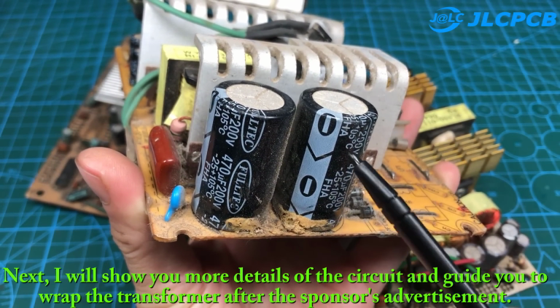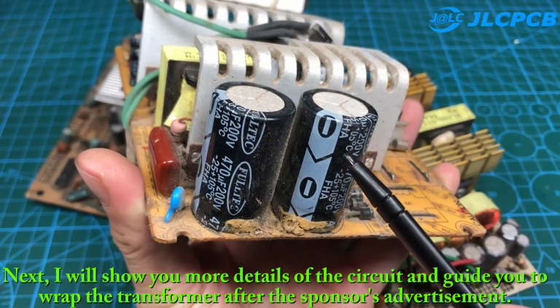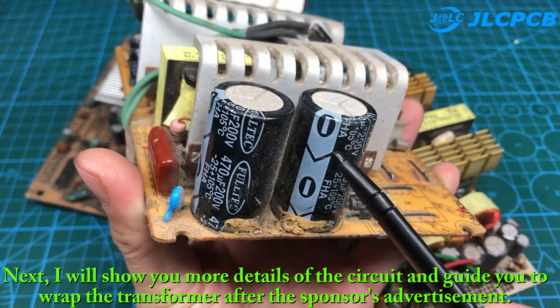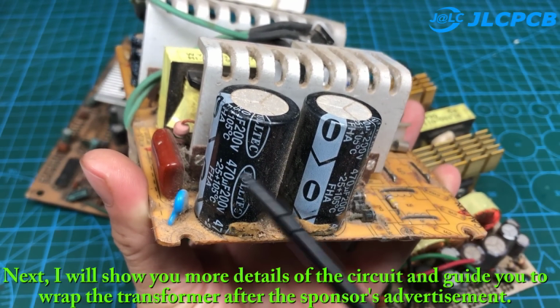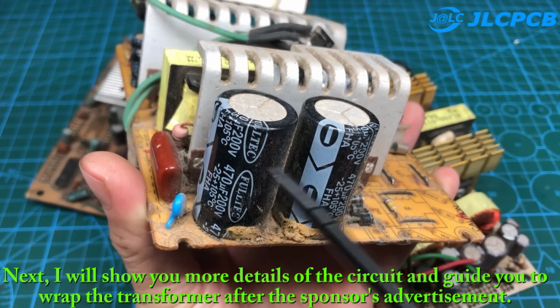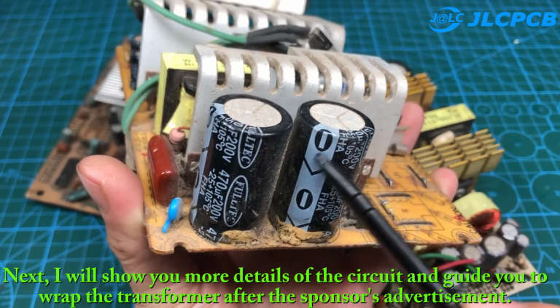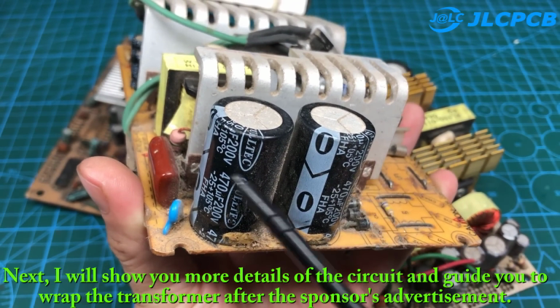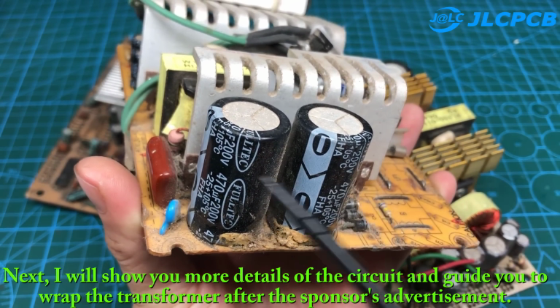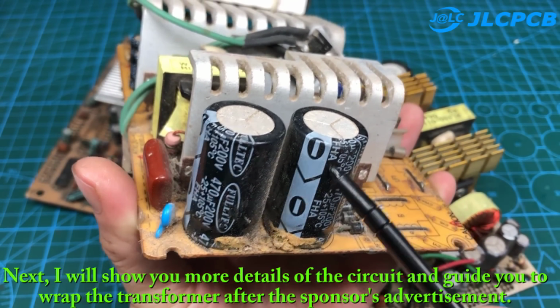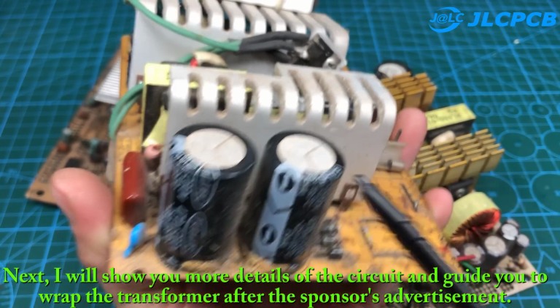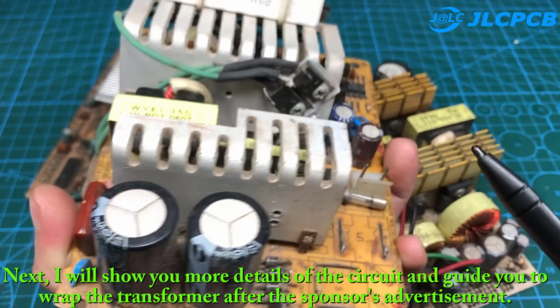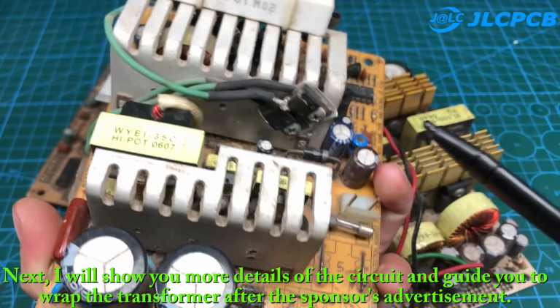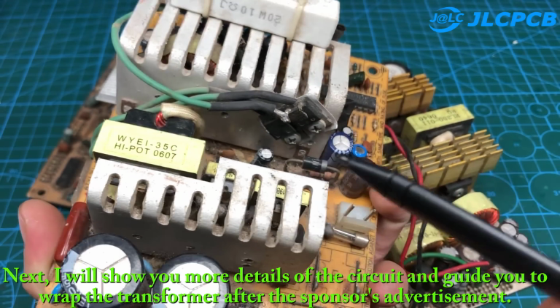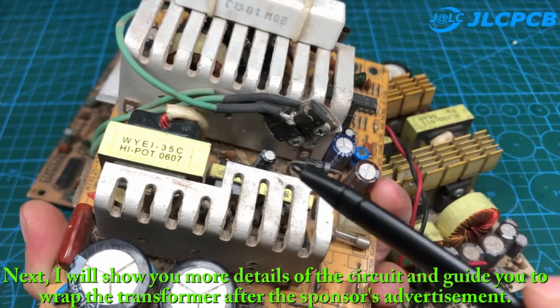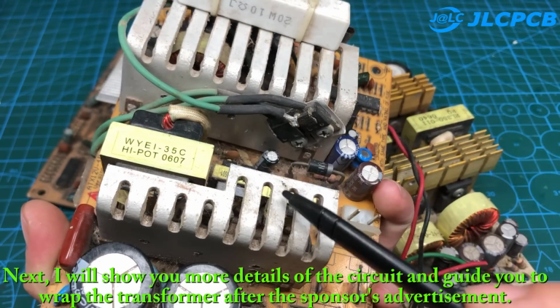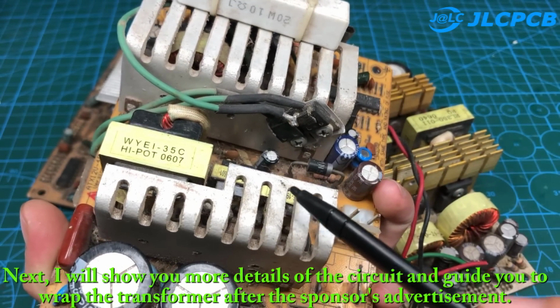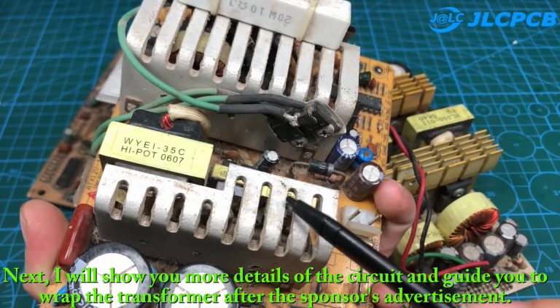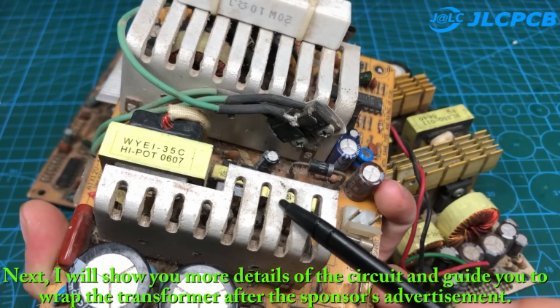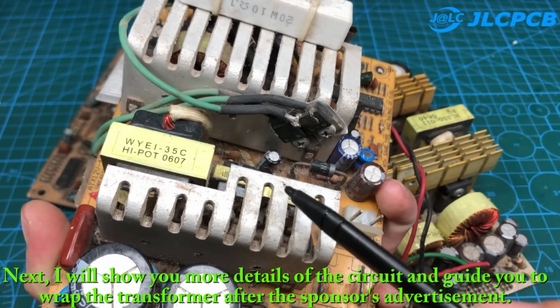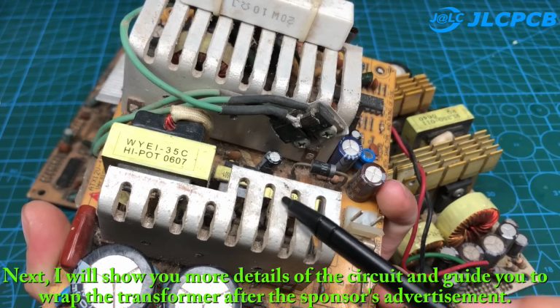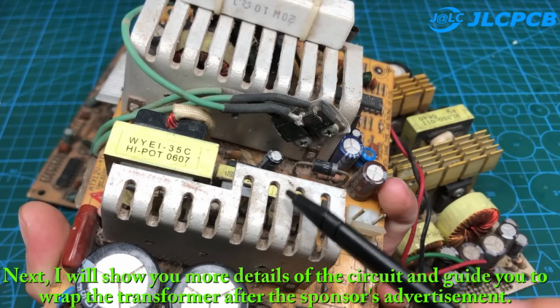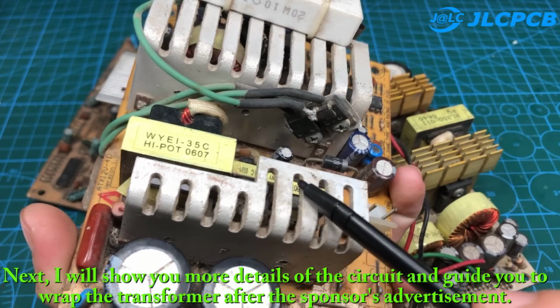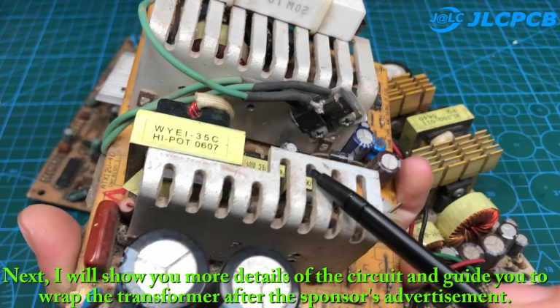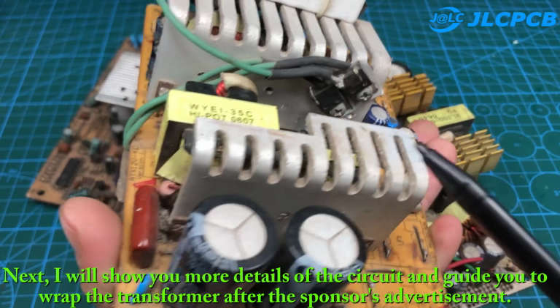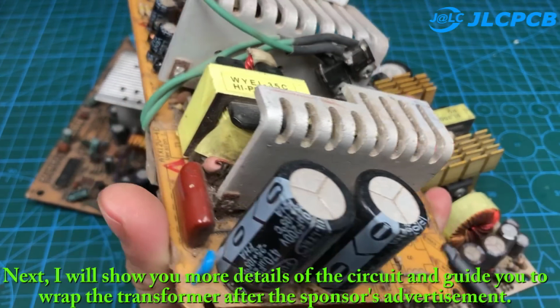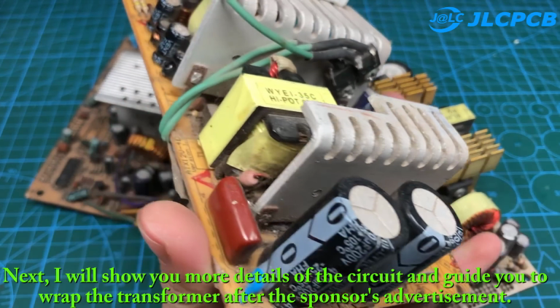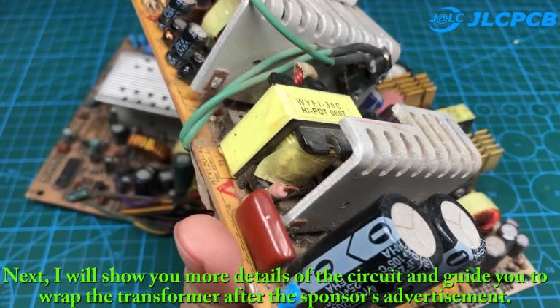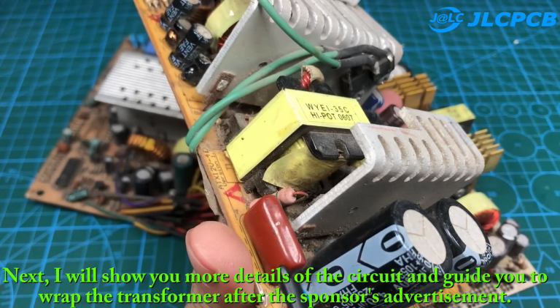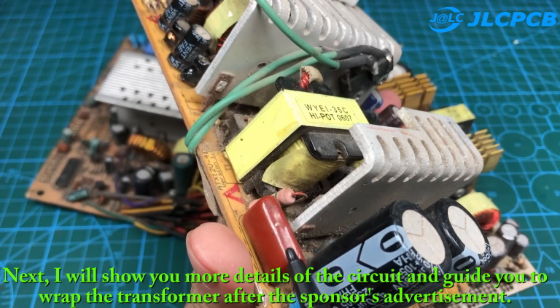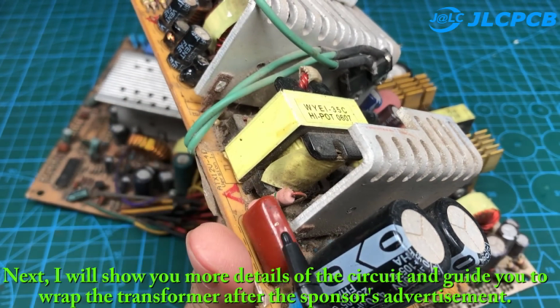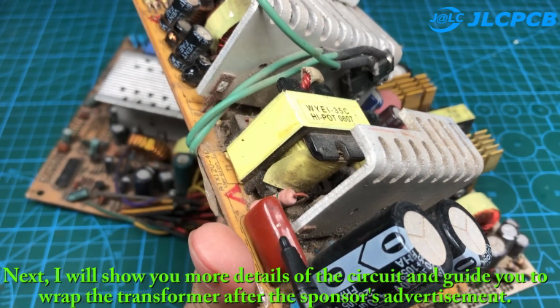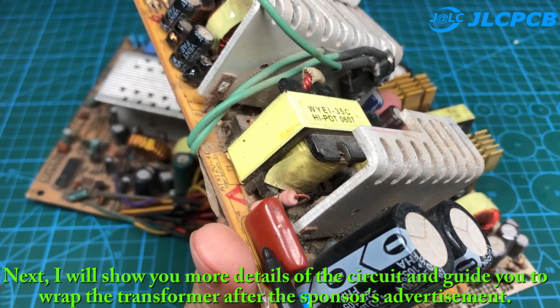Next, I will show you more details of the circuit and guide you to wrap the transformer after the sponsor's advertisement.